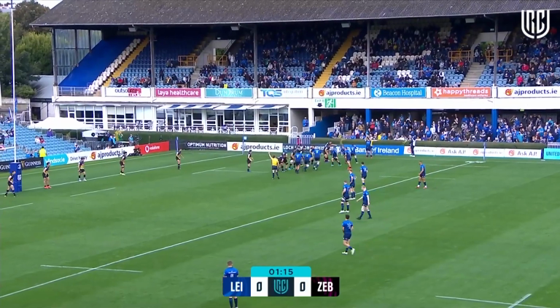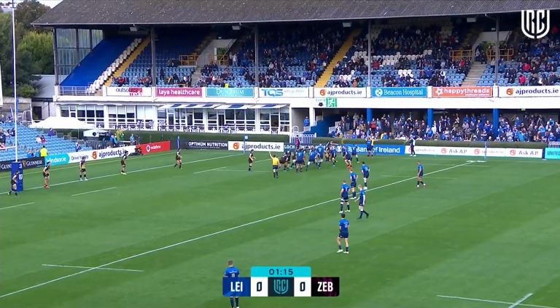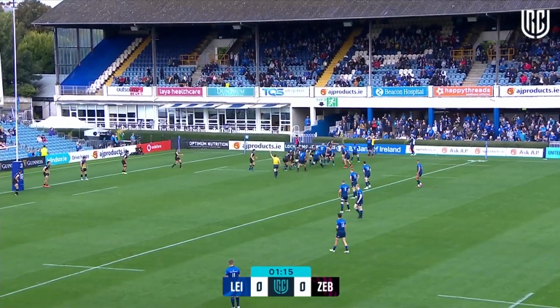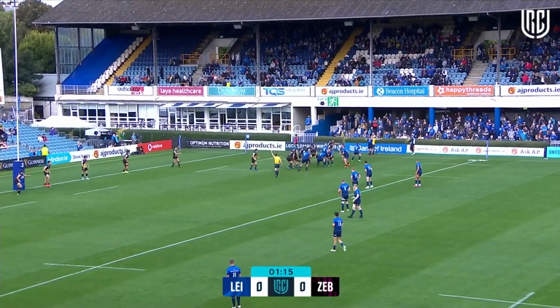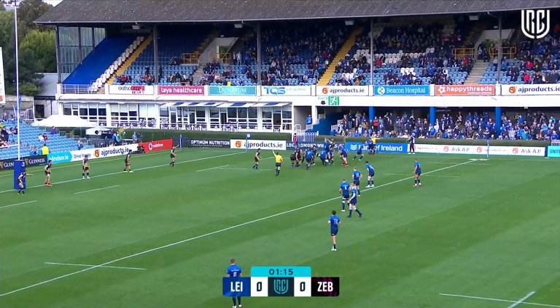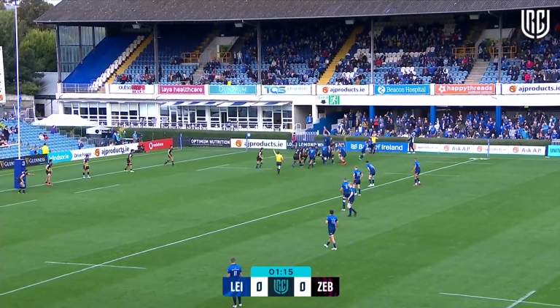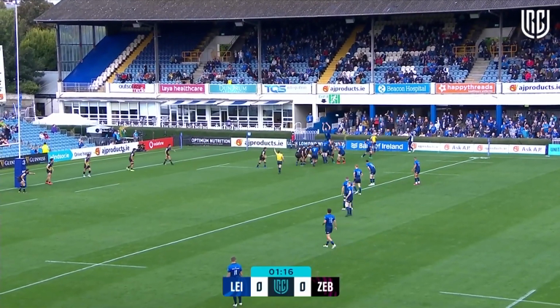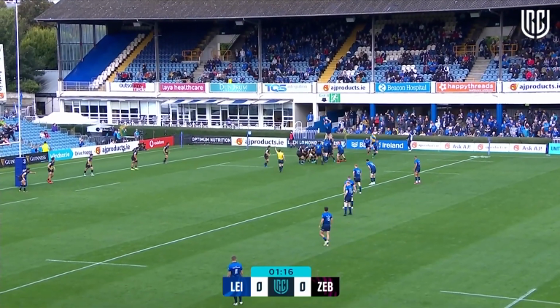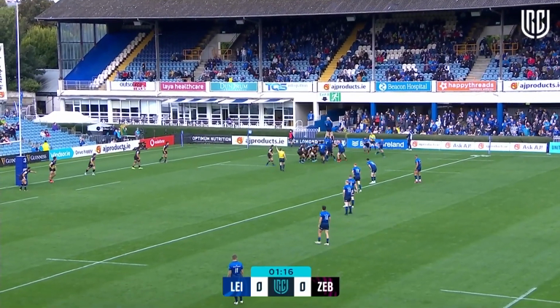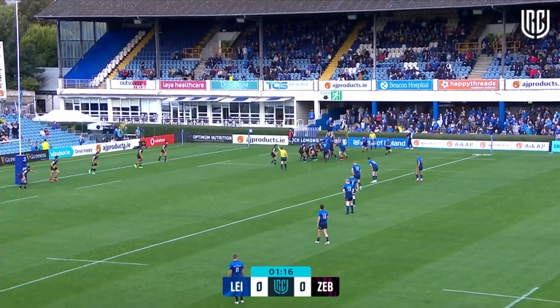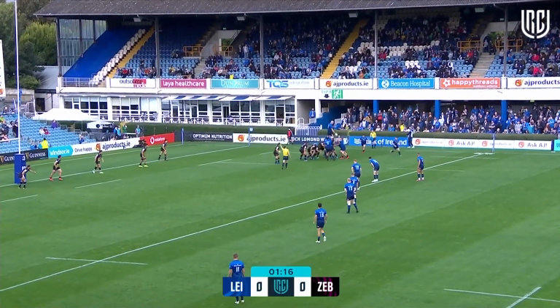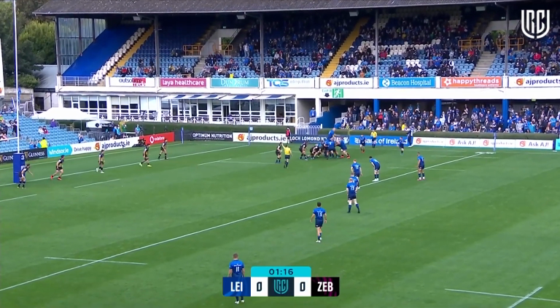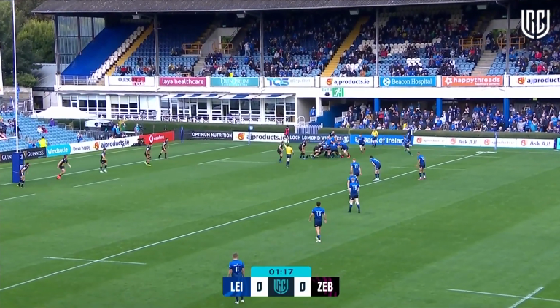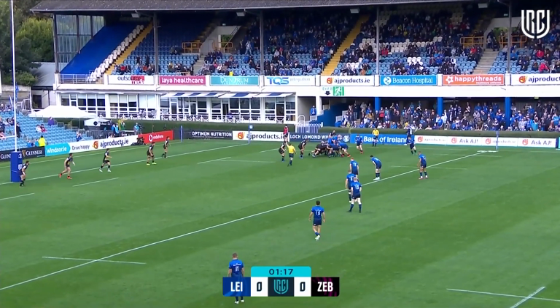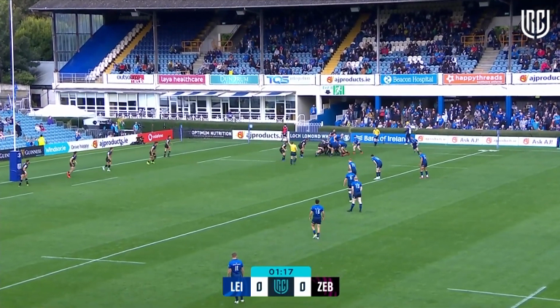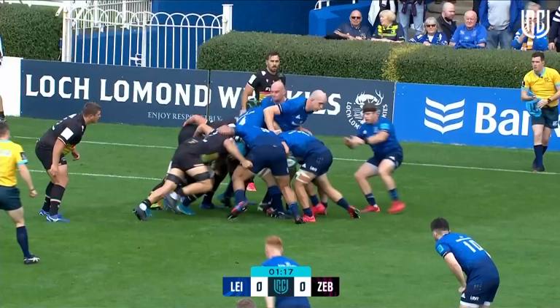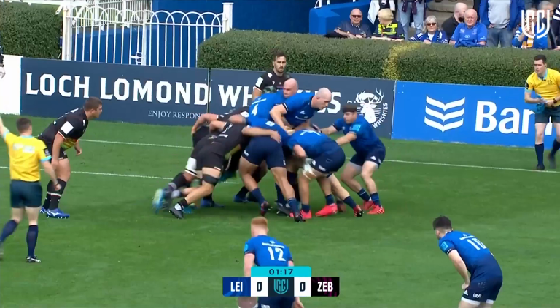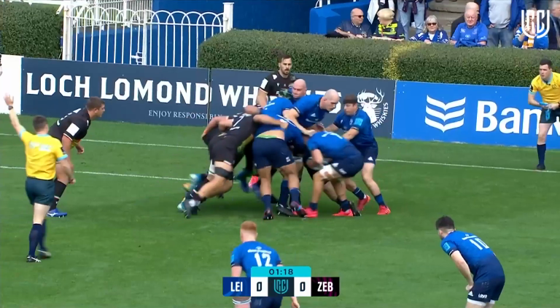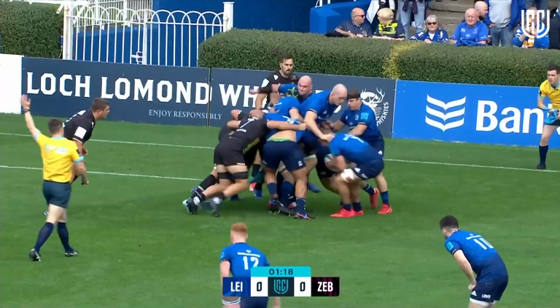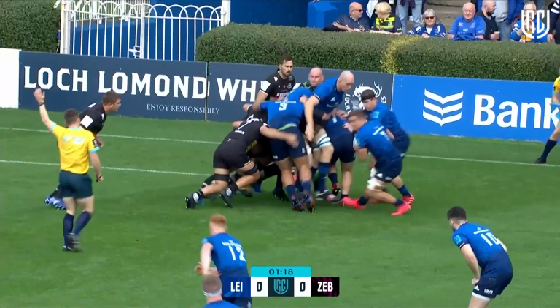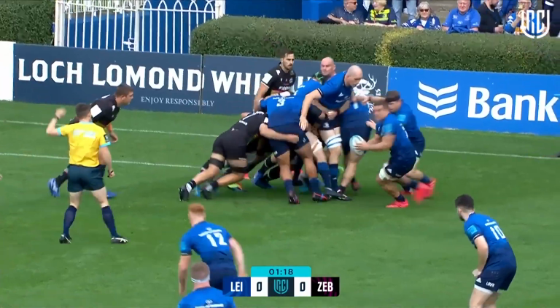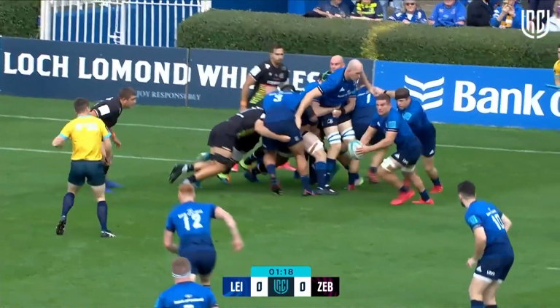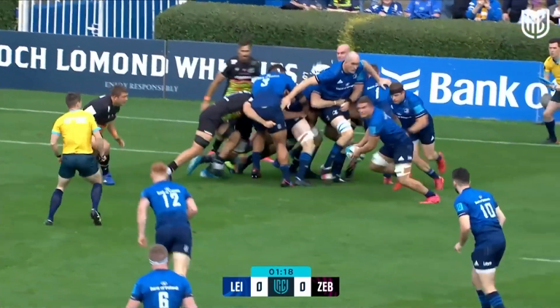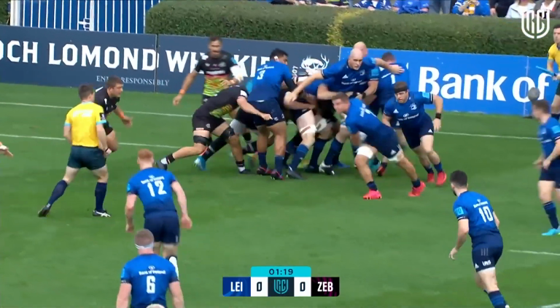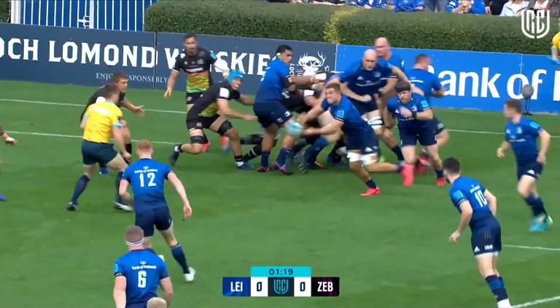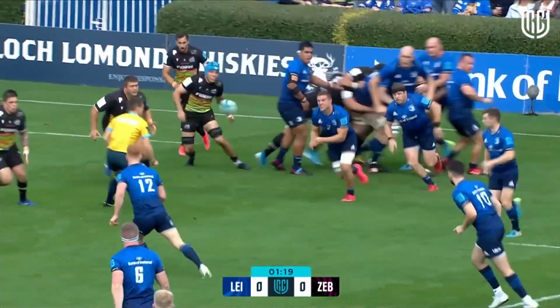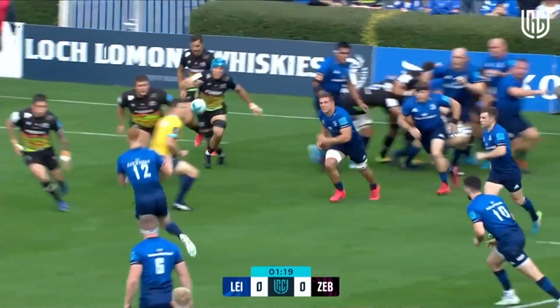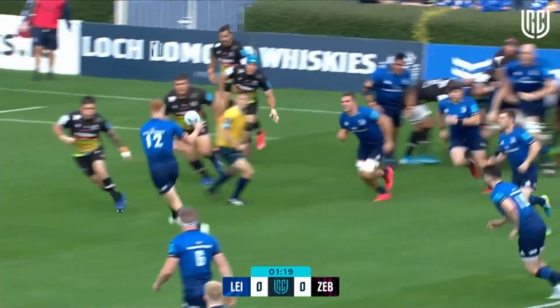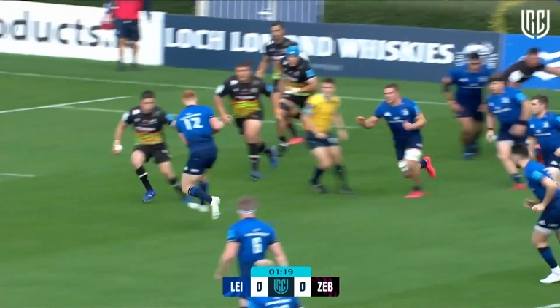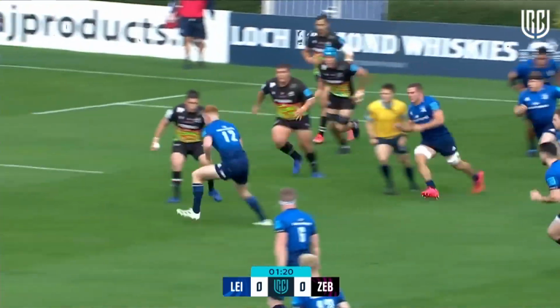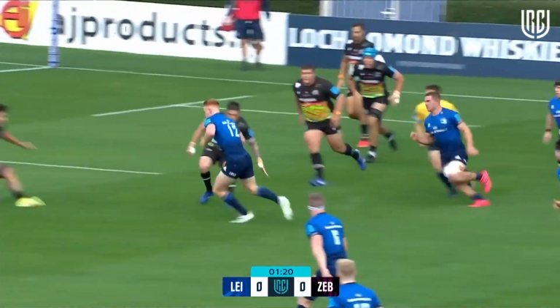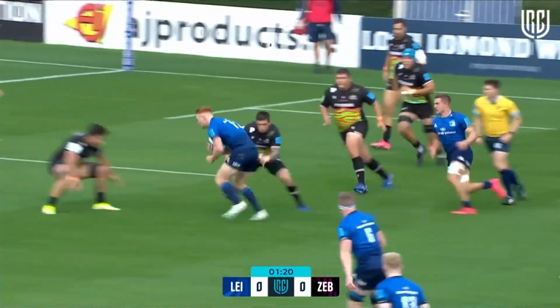Himself and Niall Scannell, among others, will be battling for that number two jersey for Ireland.